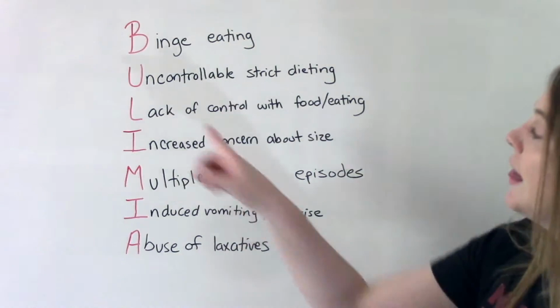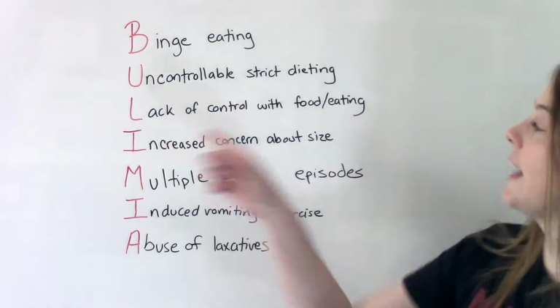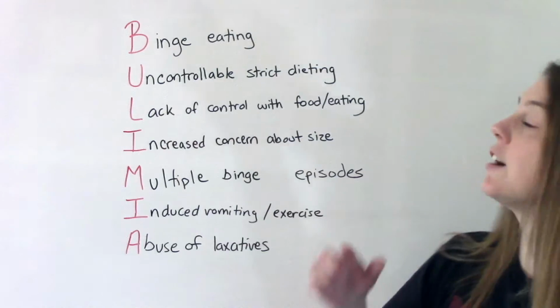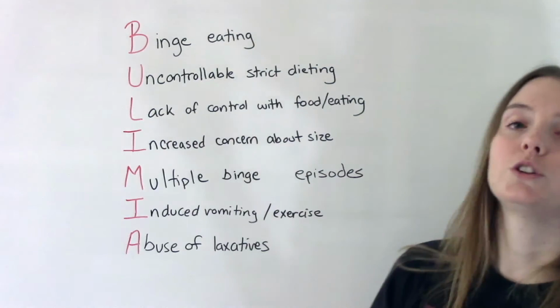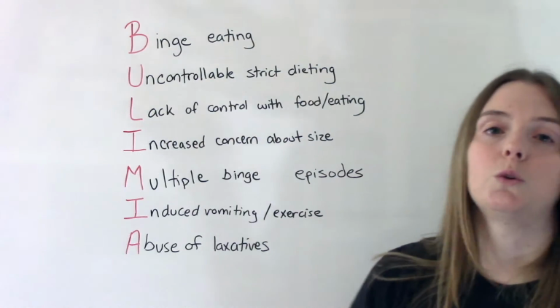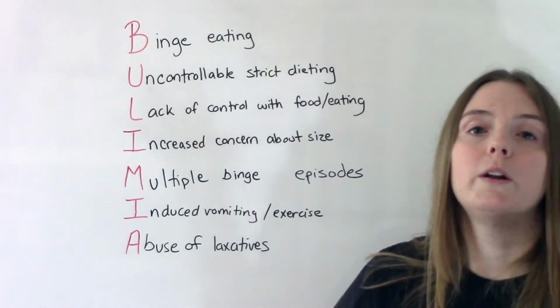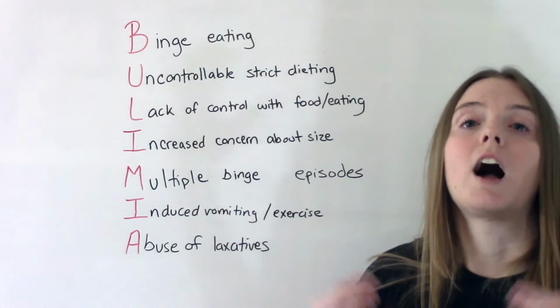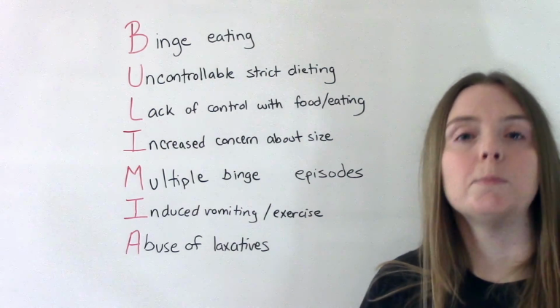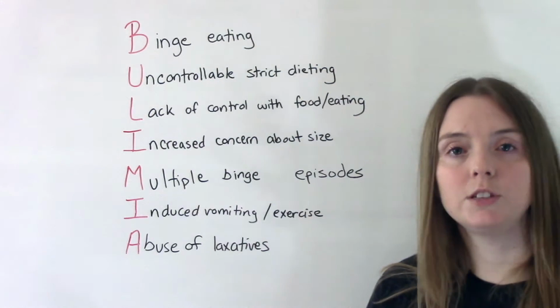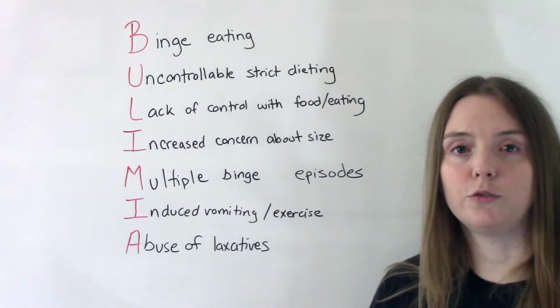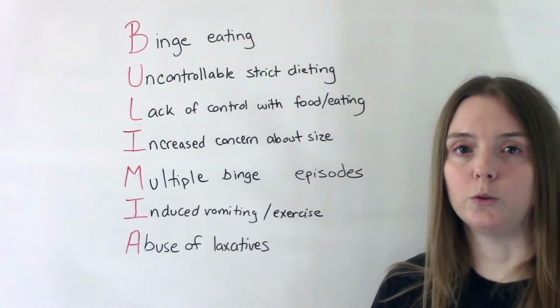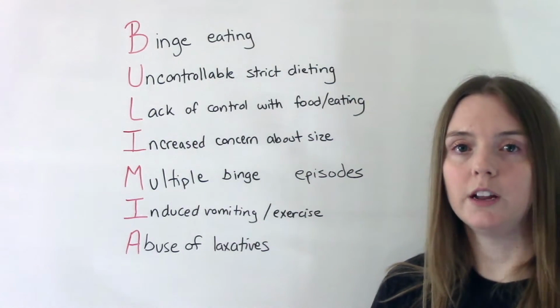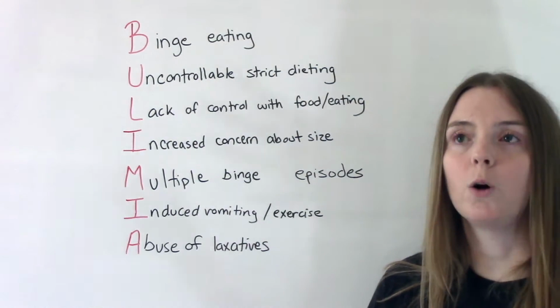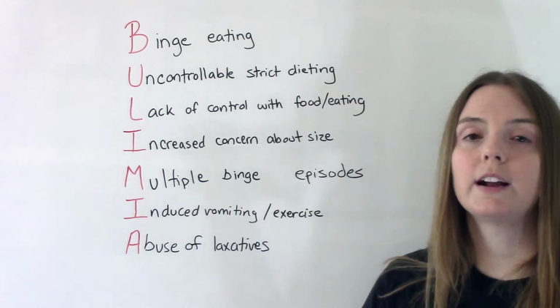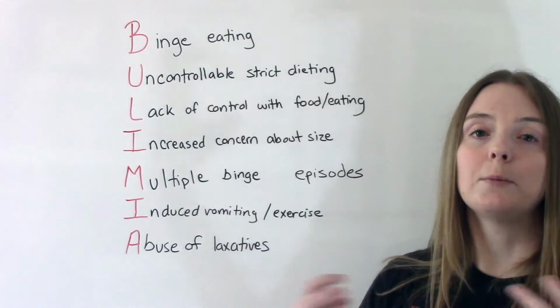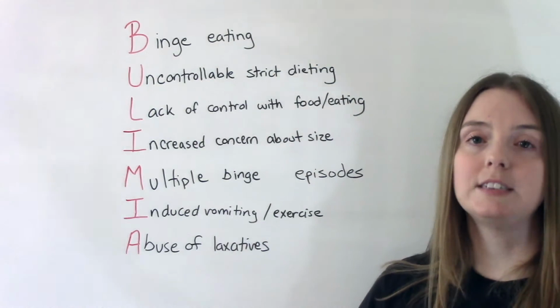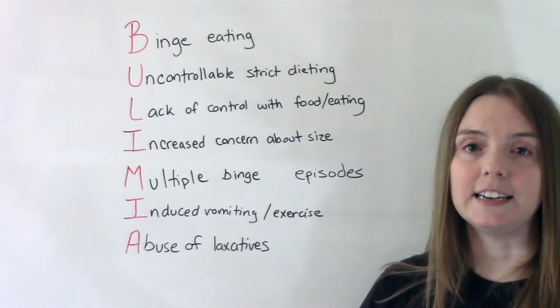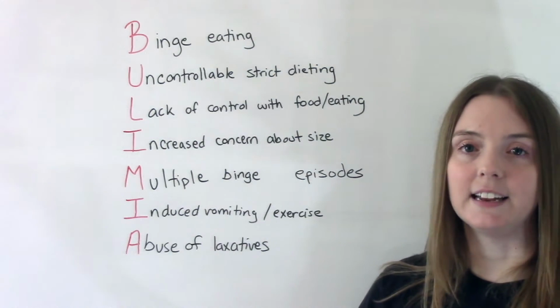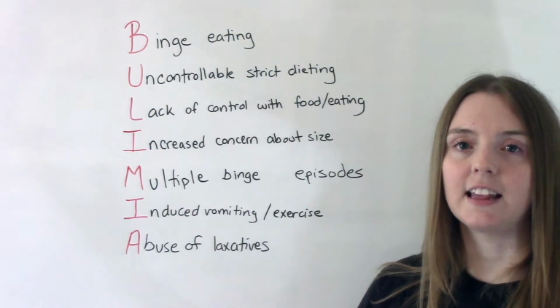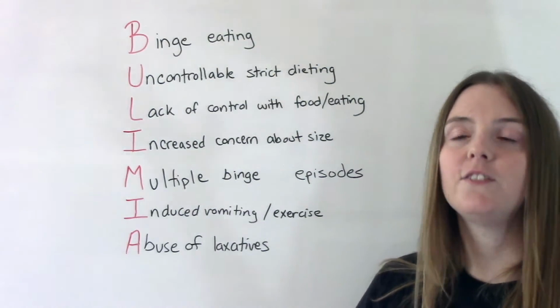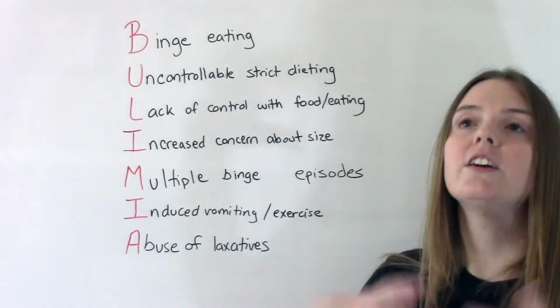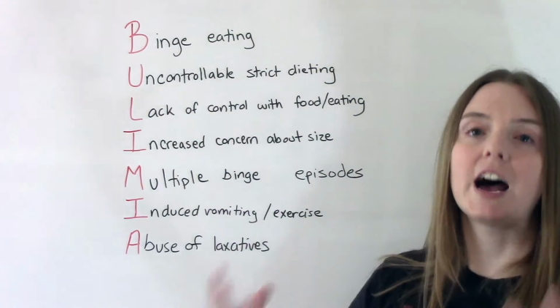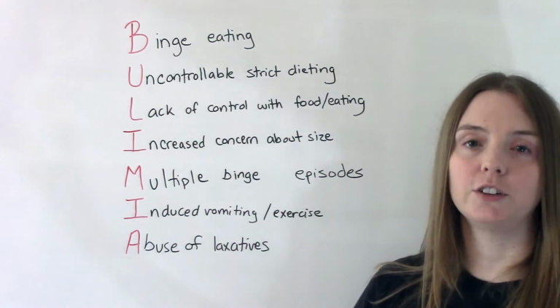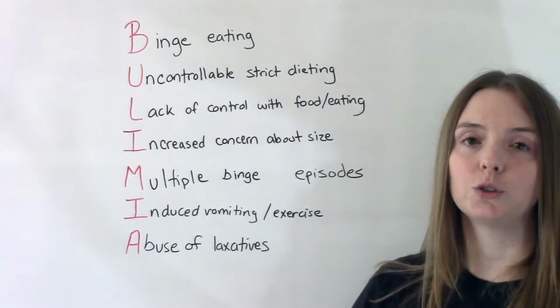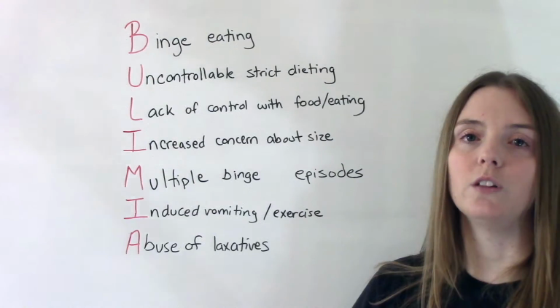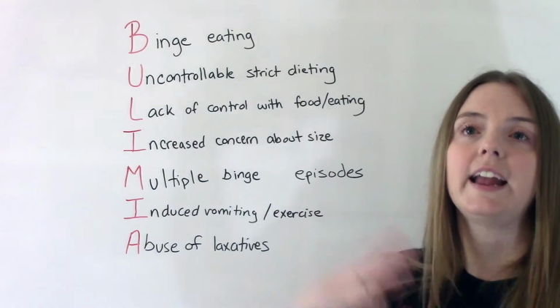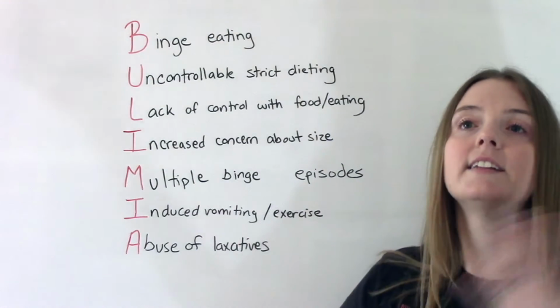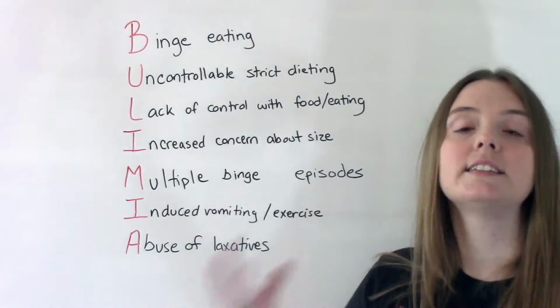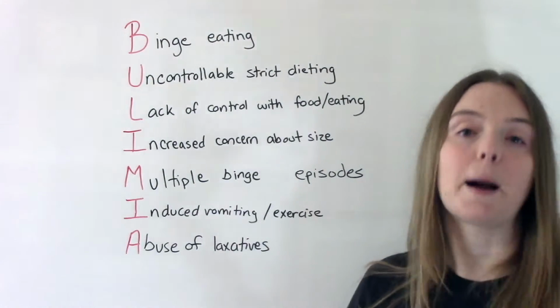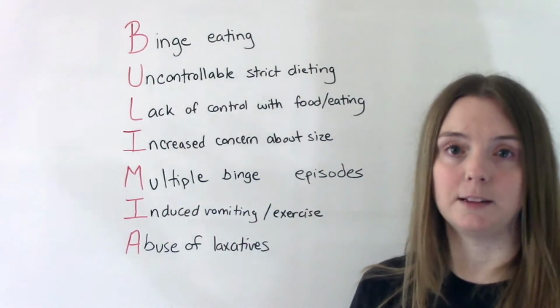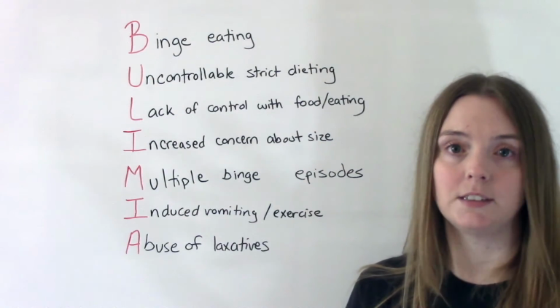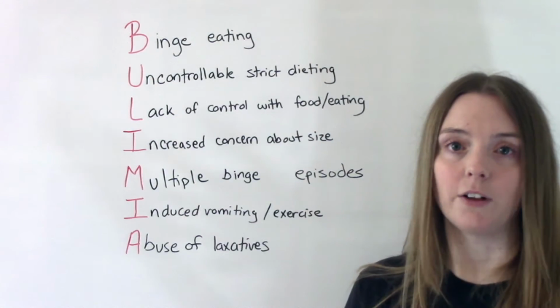L is for lack of control when it comes to food or when it comes to eating. They feel out of control — they can't stop themselves.